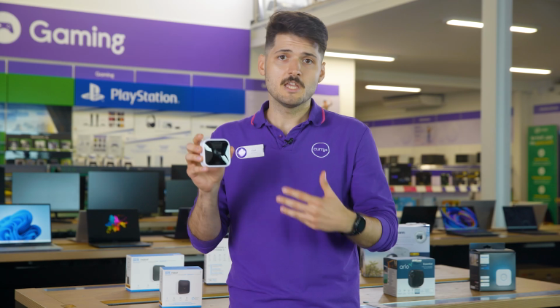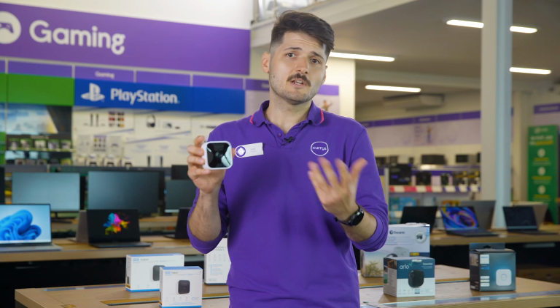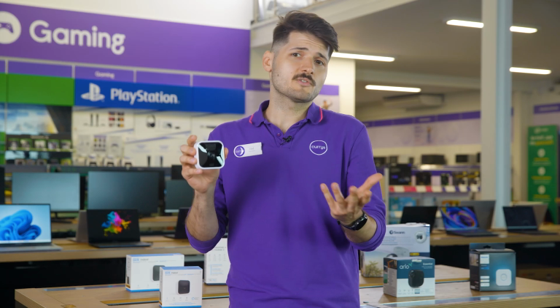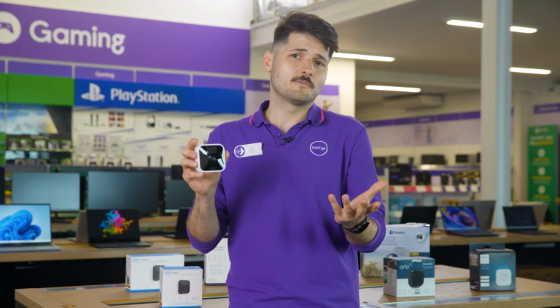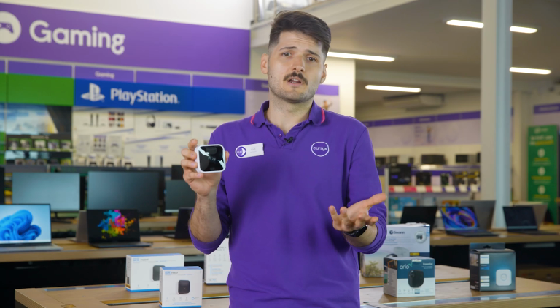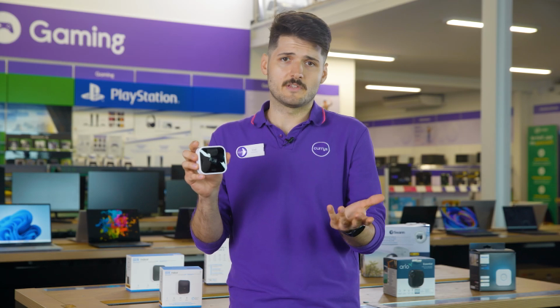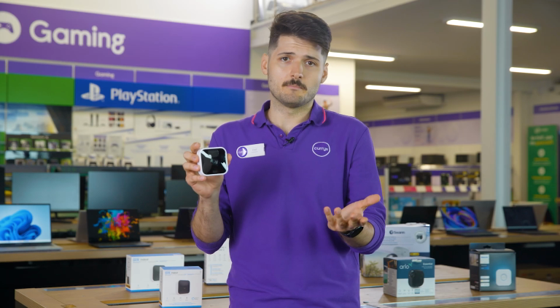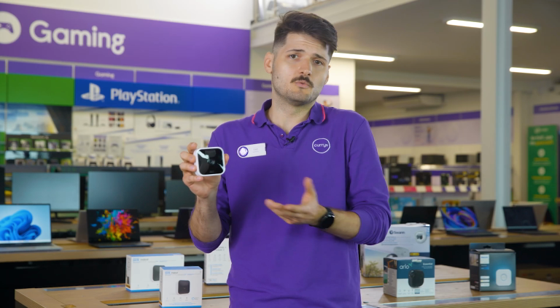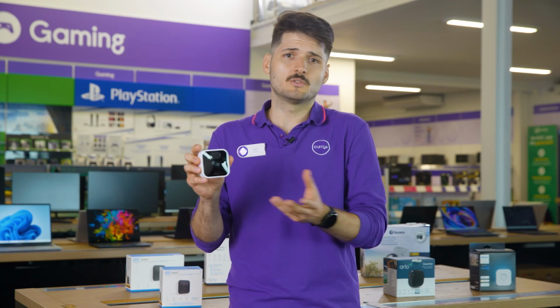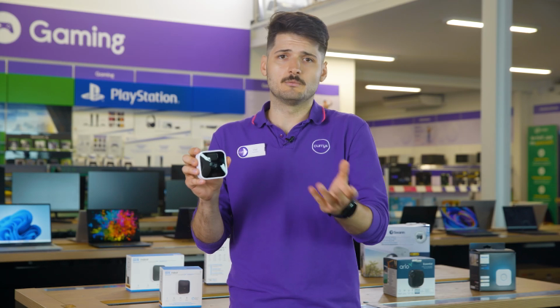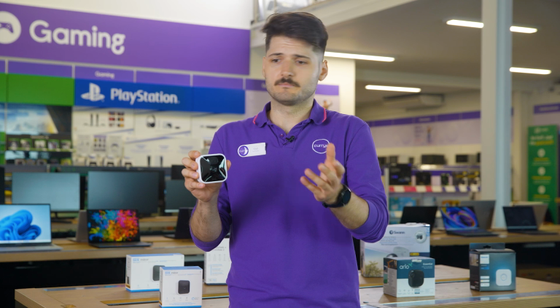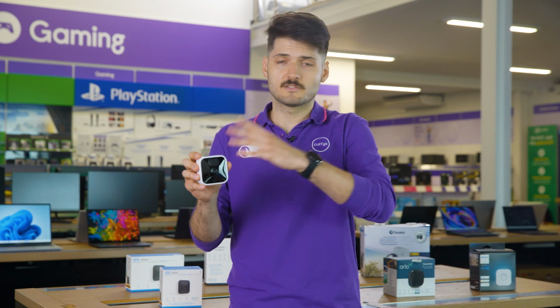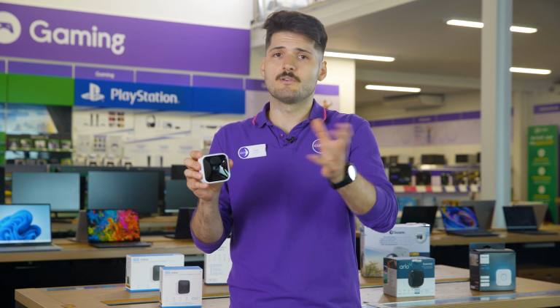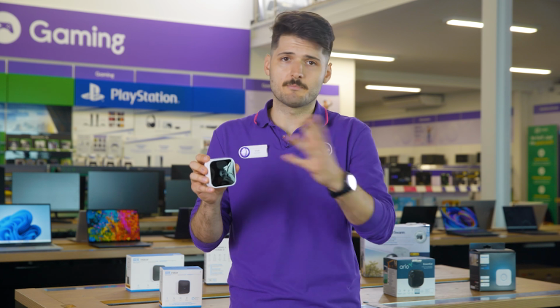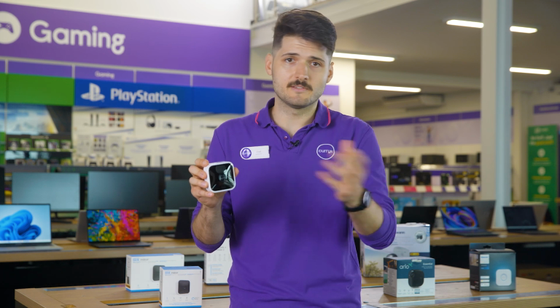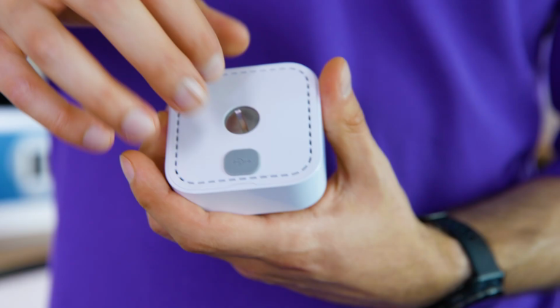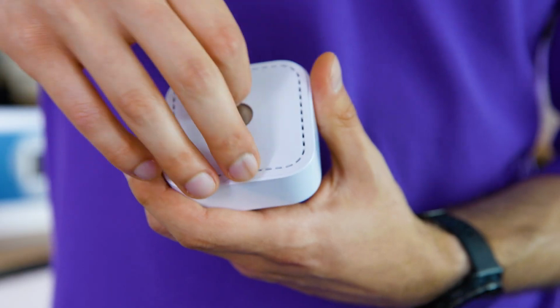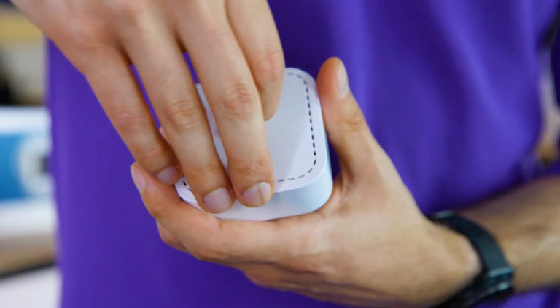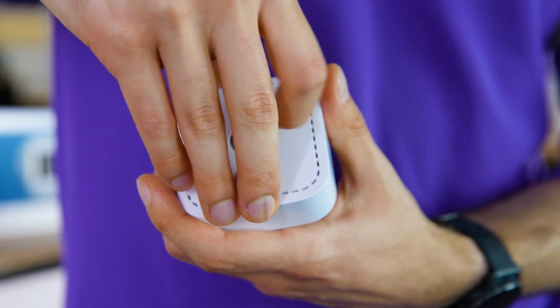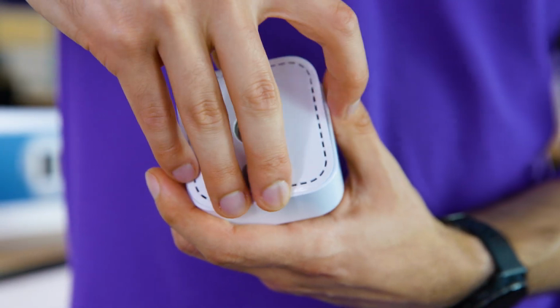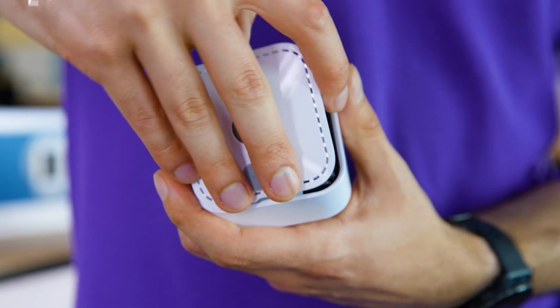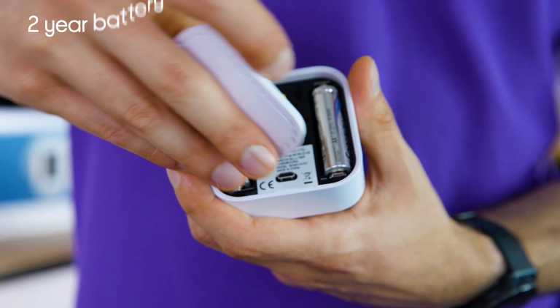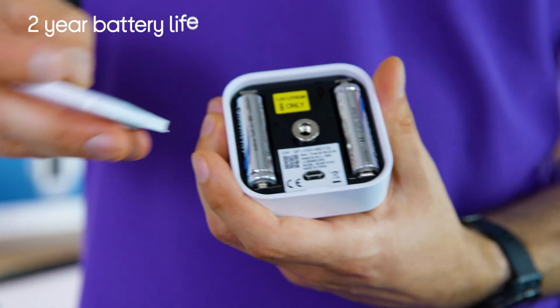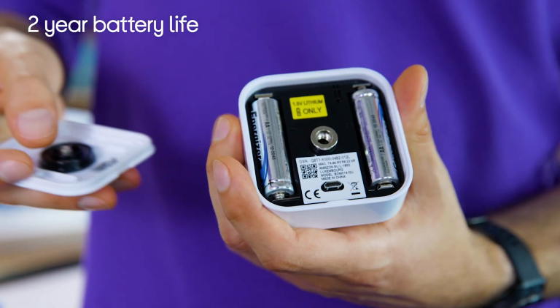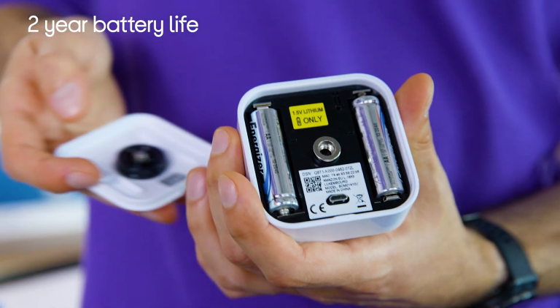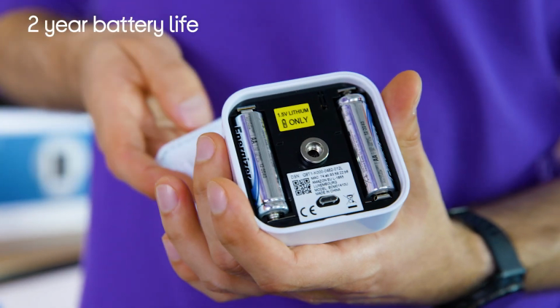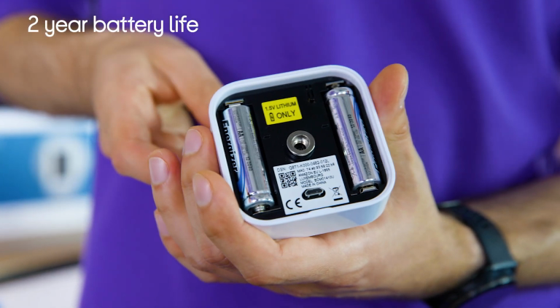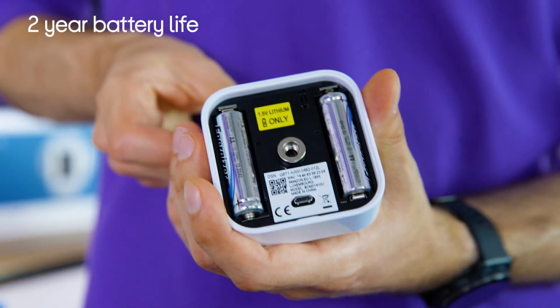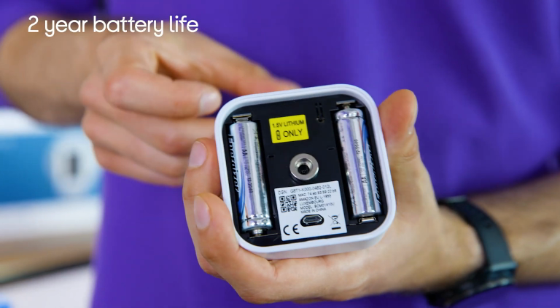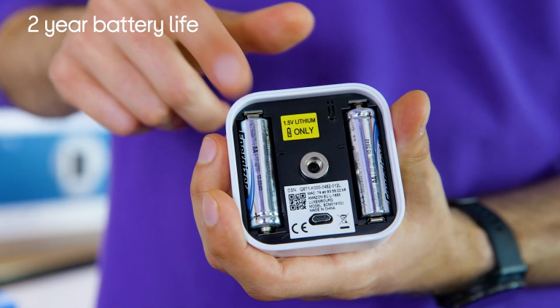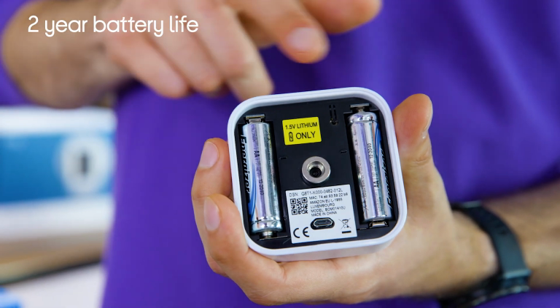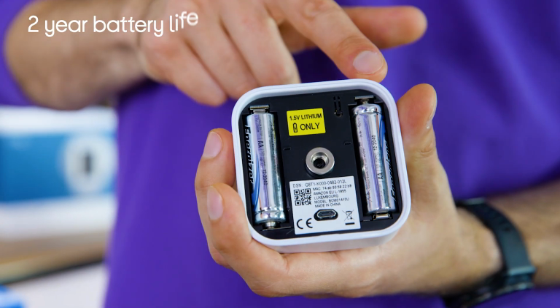If you like yourself a wireless setup but don't want to deal with constantly replacing the batteries, you'll find that this camera's two-year battery life is particularly useful.